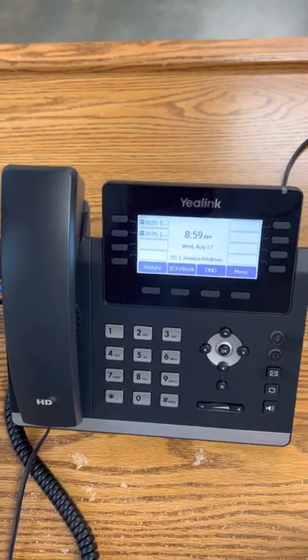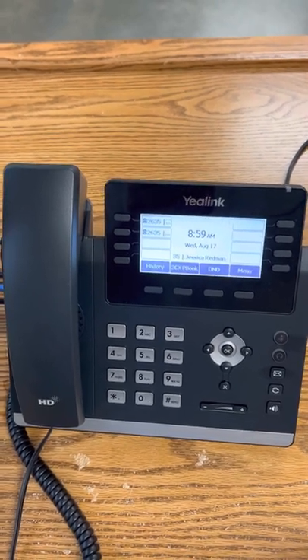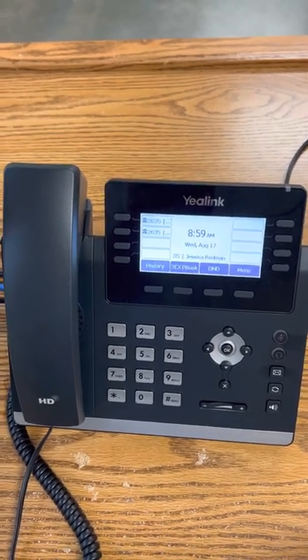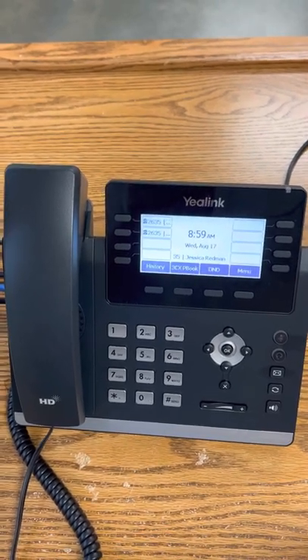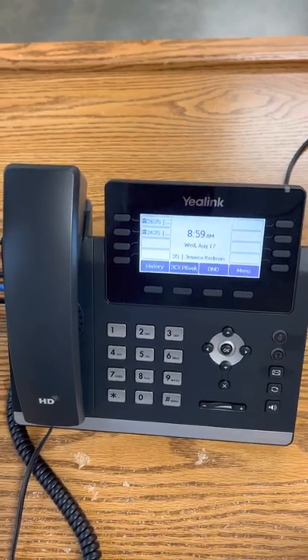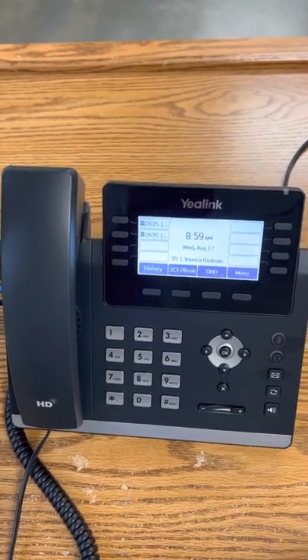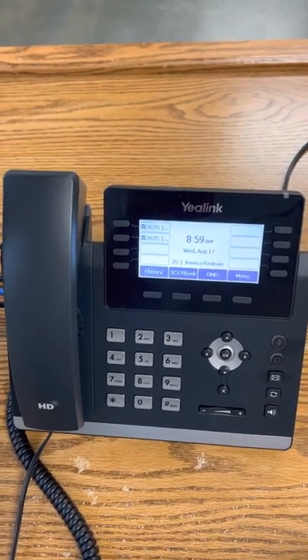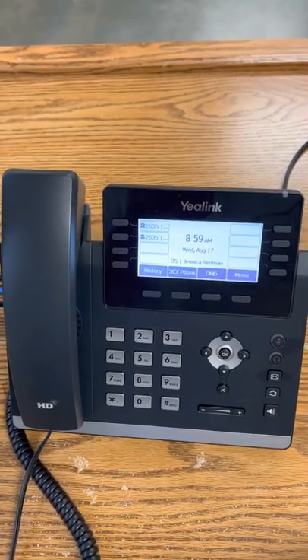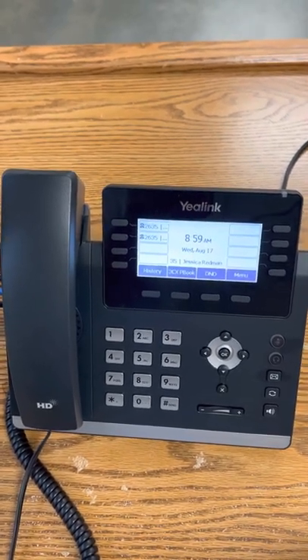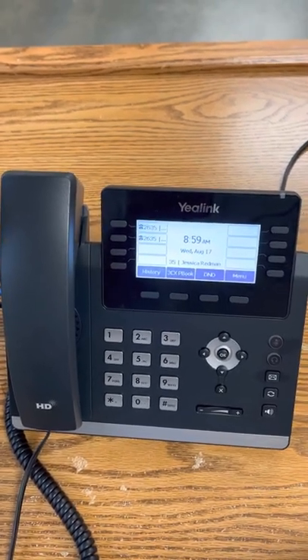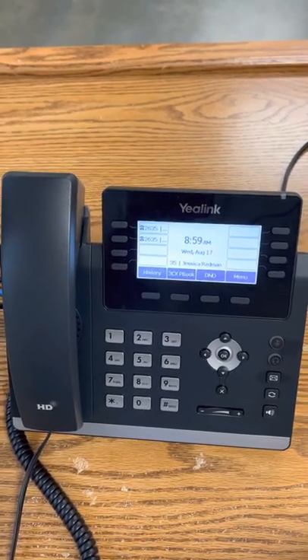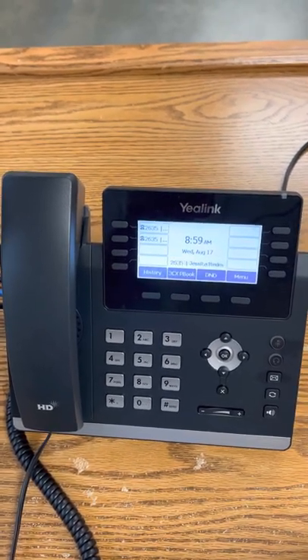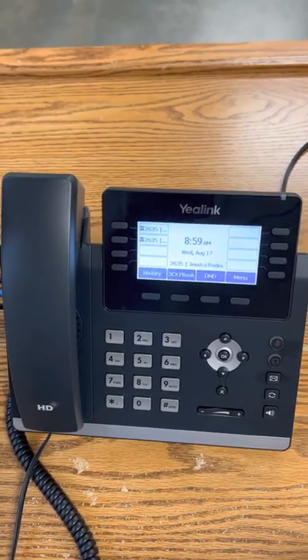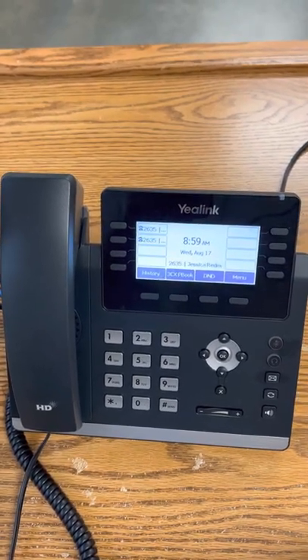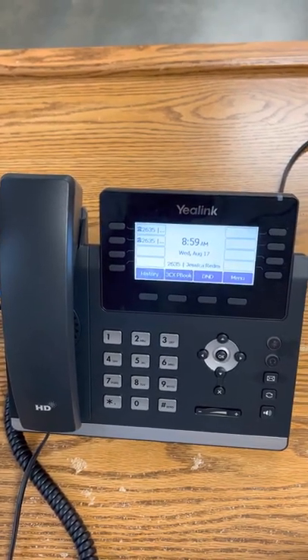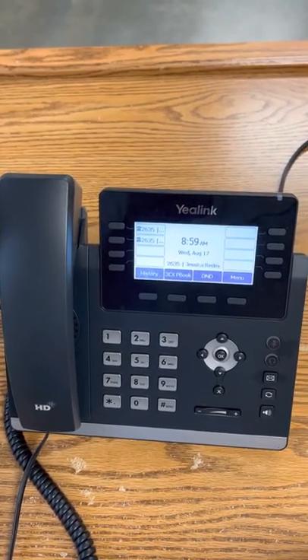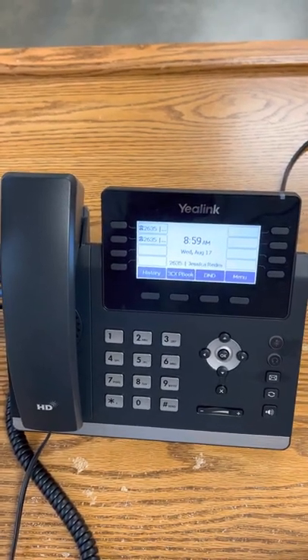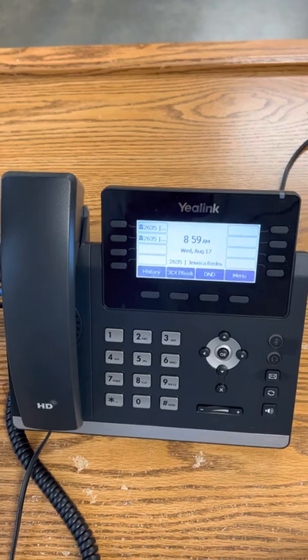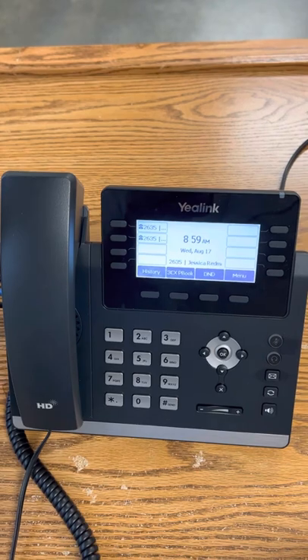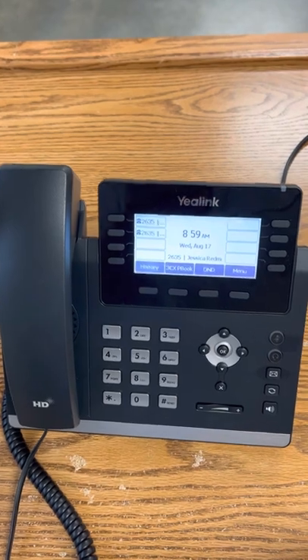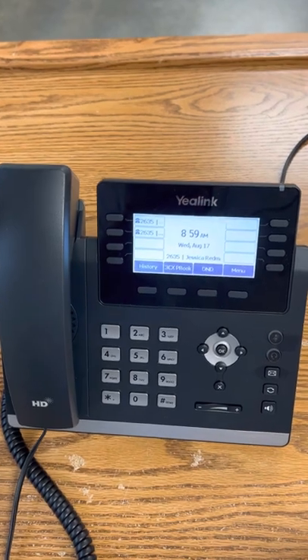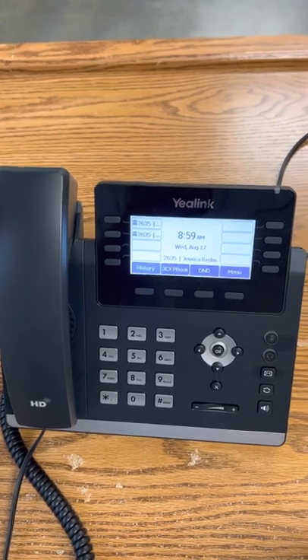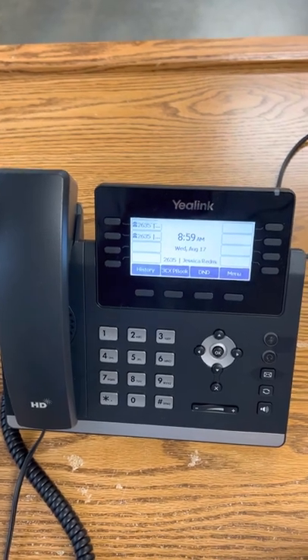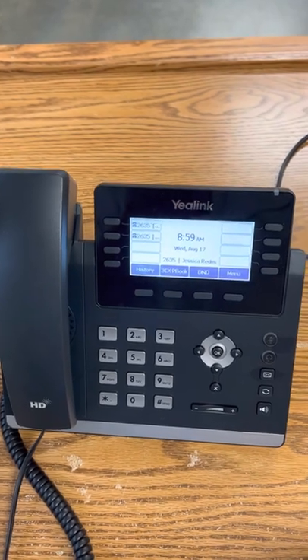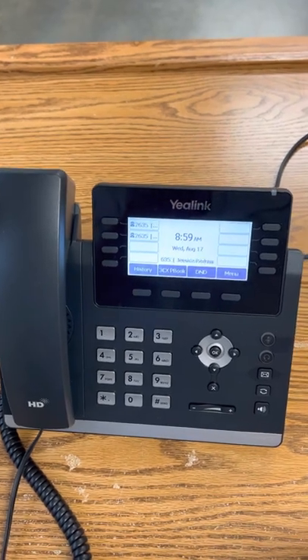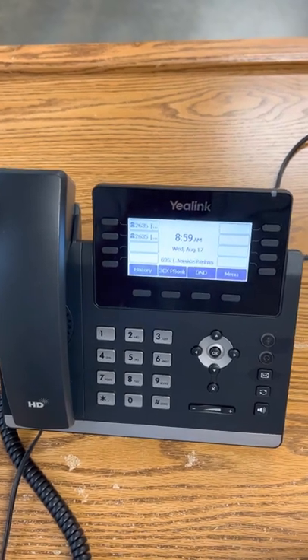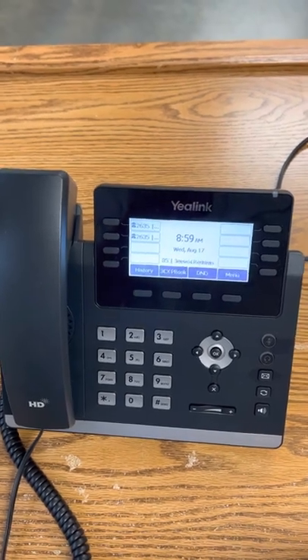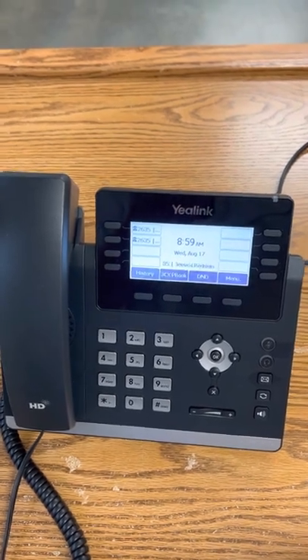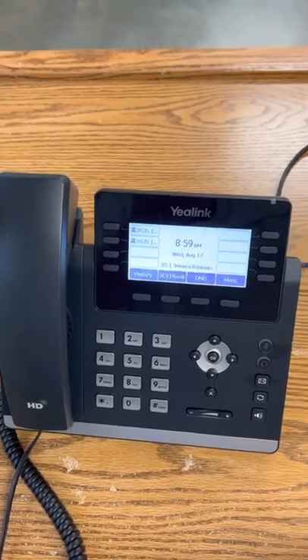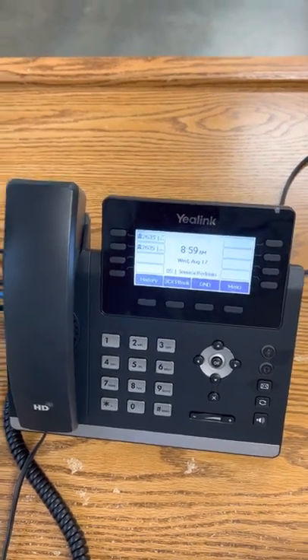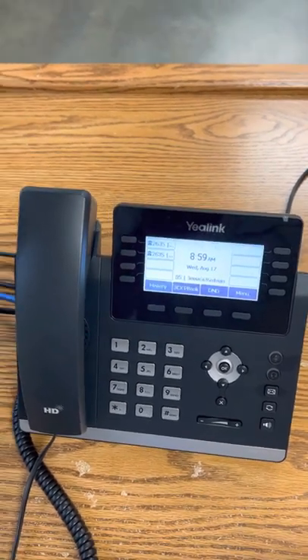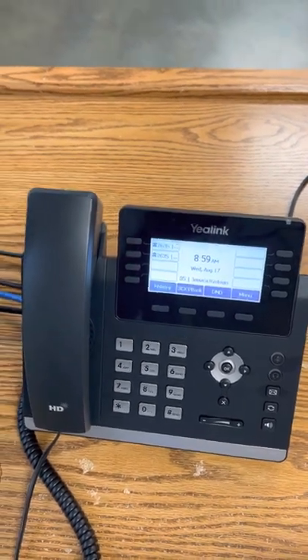The voicemail is set up on these phones. If someone does leave you a voicemail, it should delete it and automatically email you that voicemail, and then you can listen to it in your email.